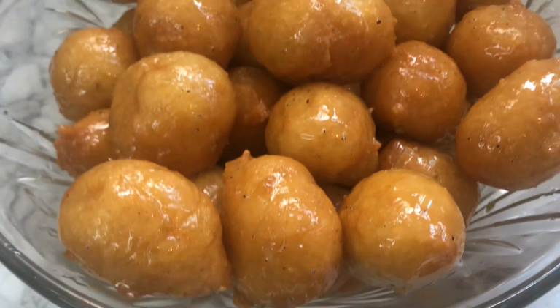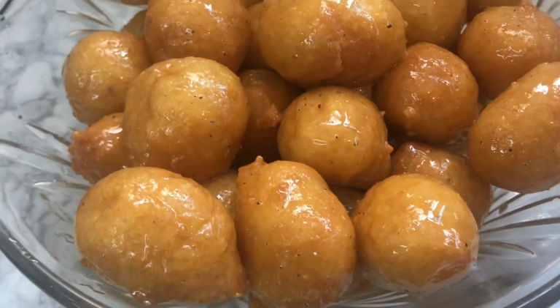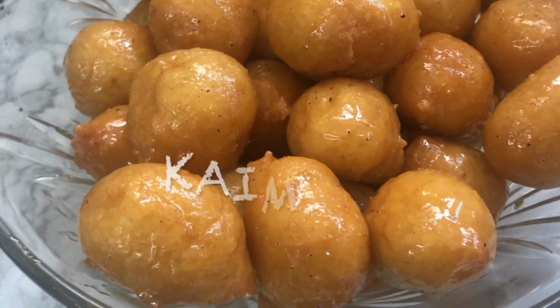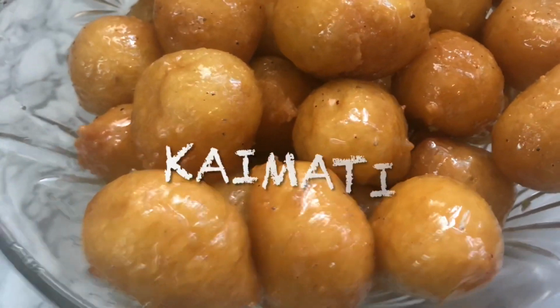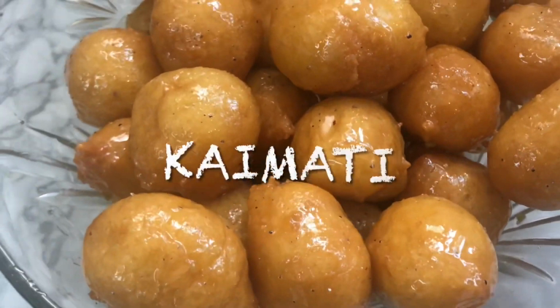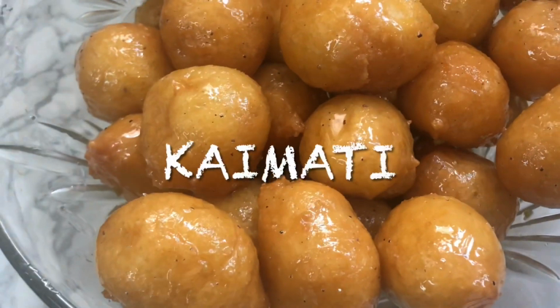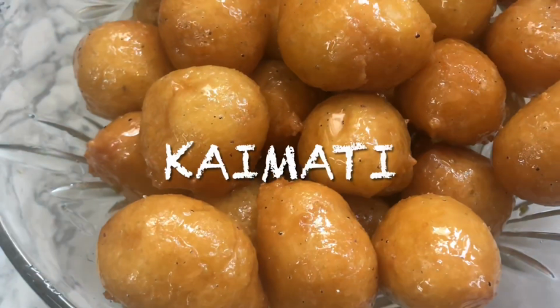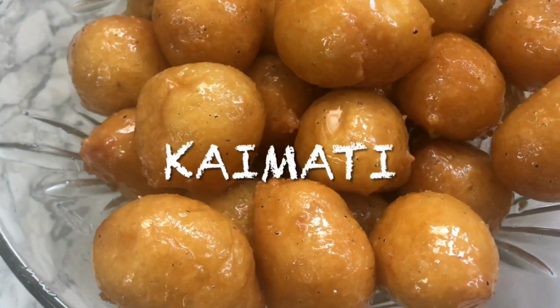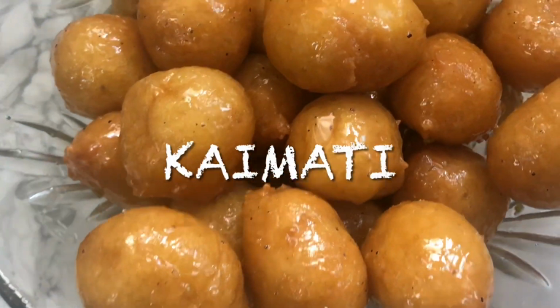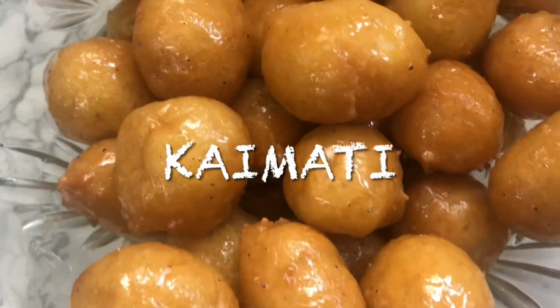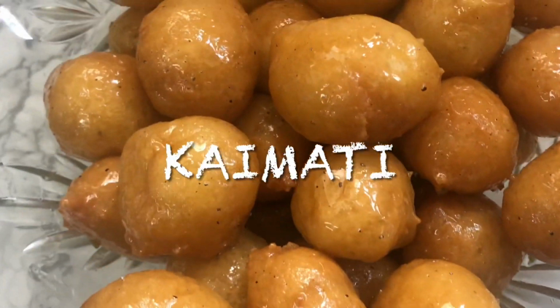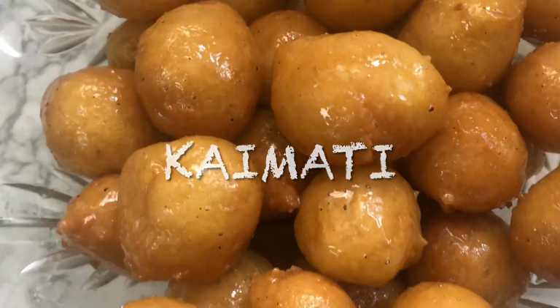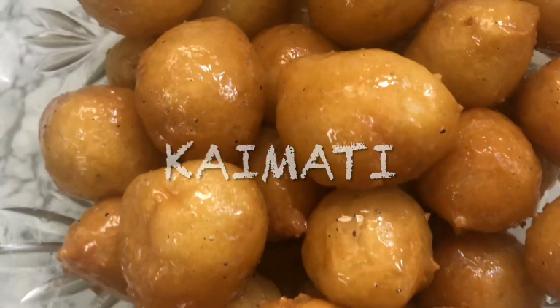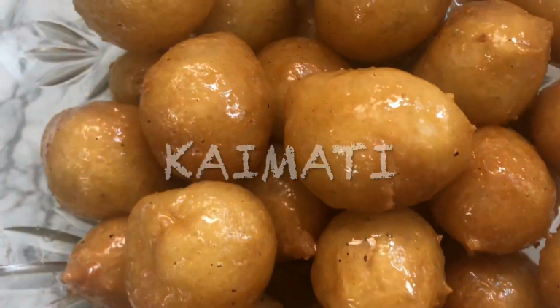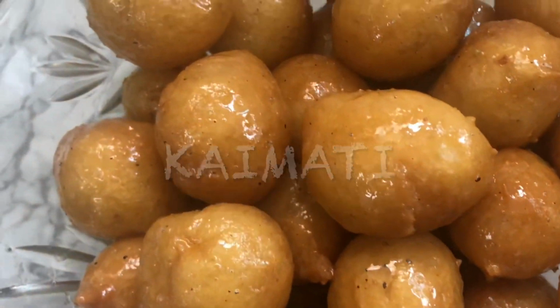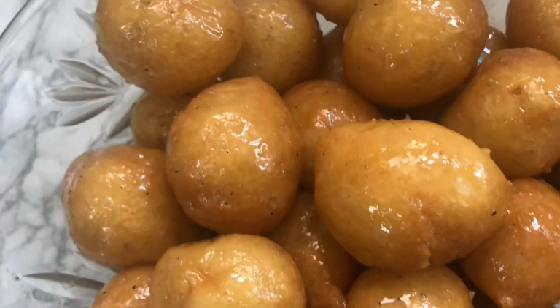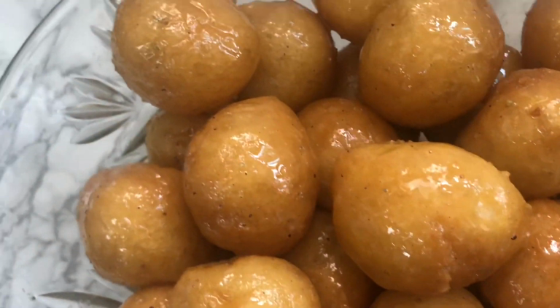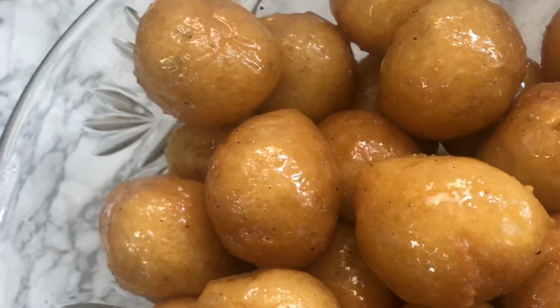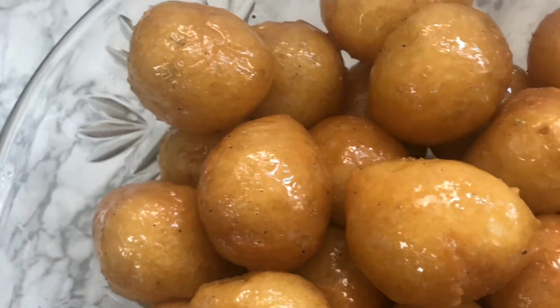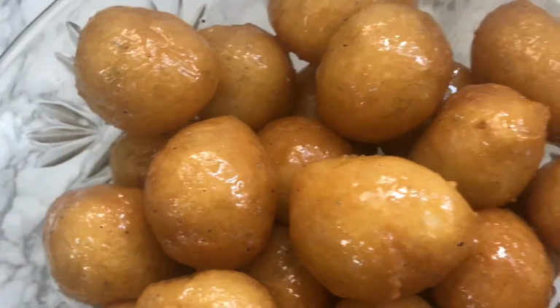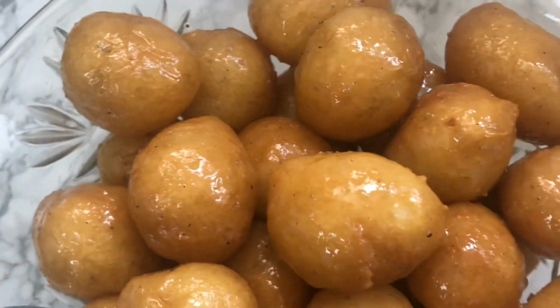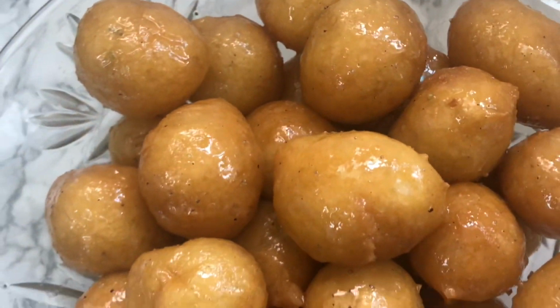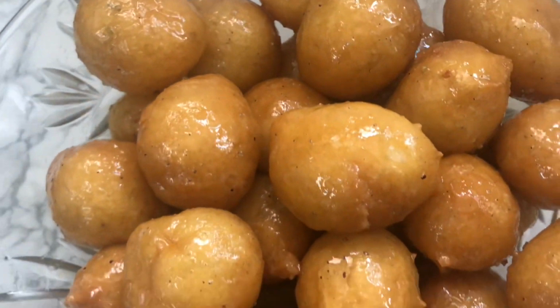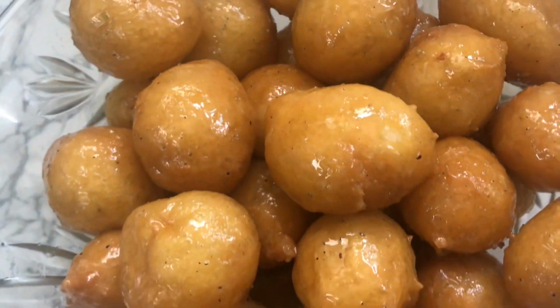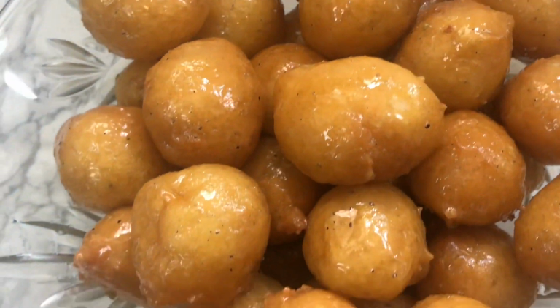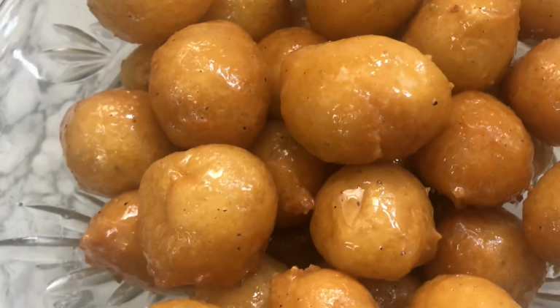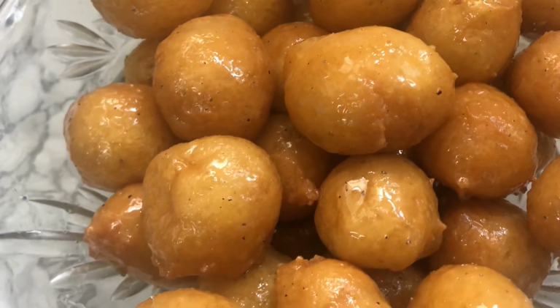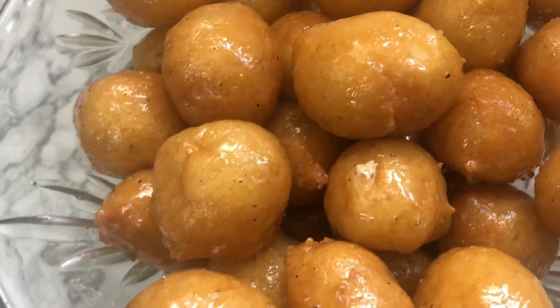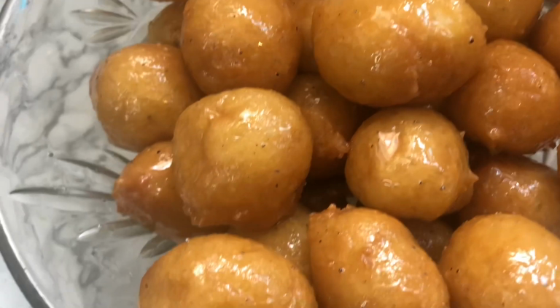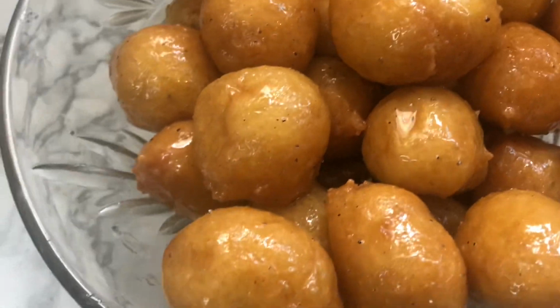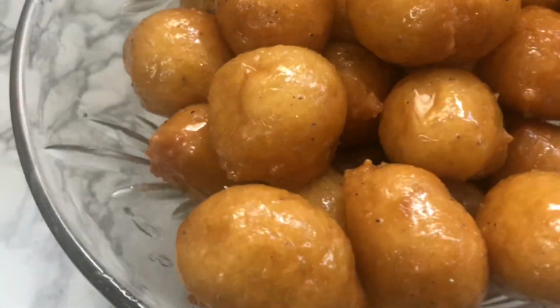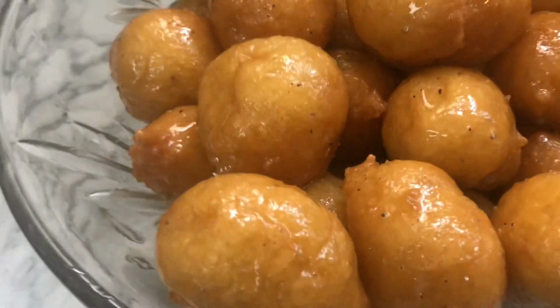Assalamu alaikum guys, welcome back to my channel! Today we're making kaimati. Let's get started.